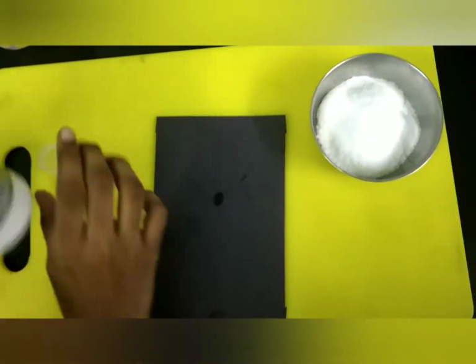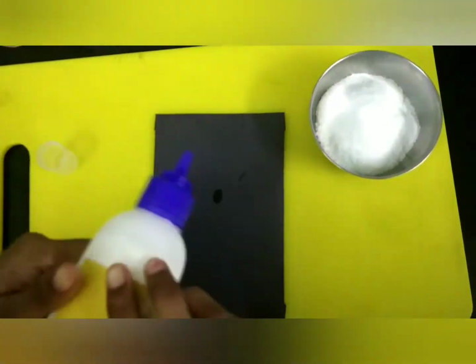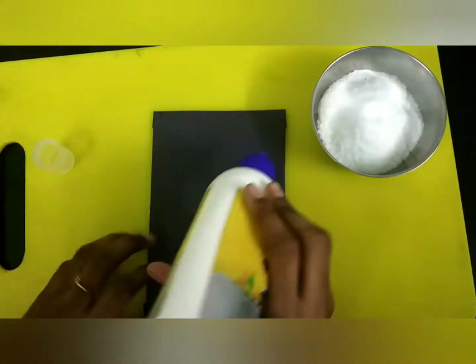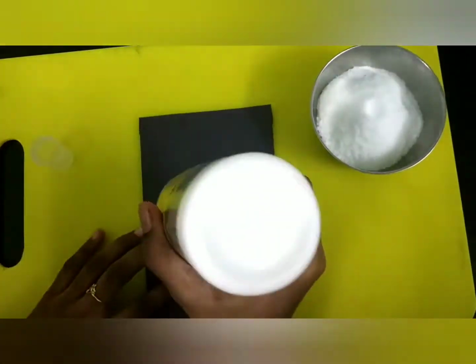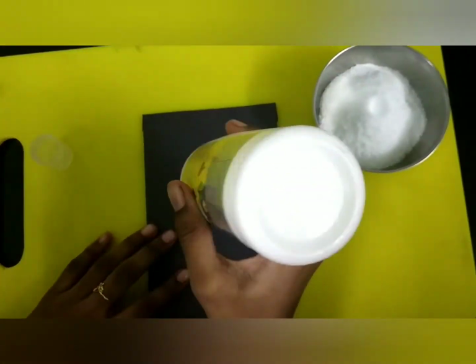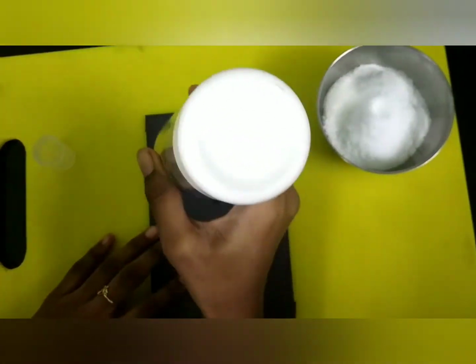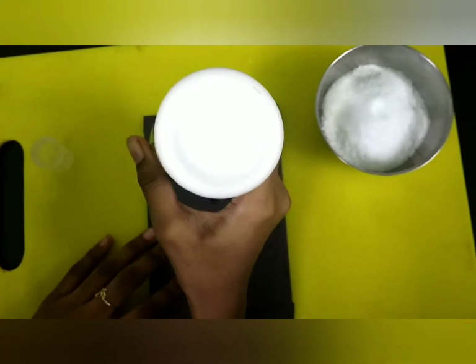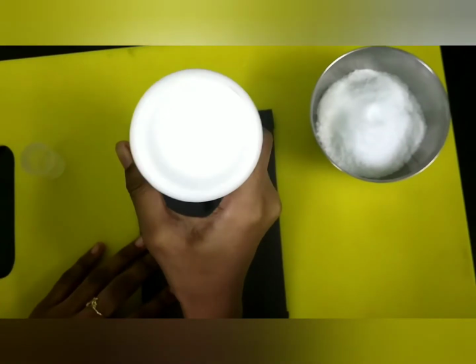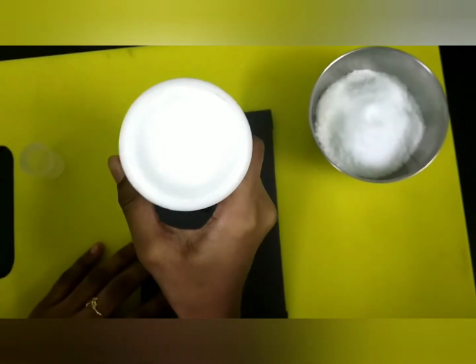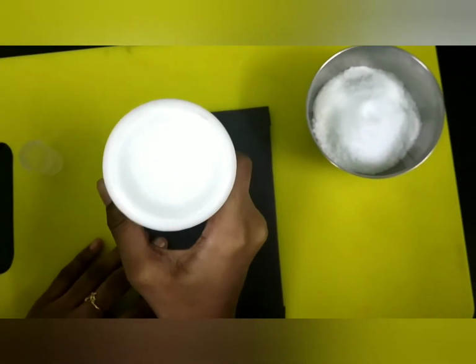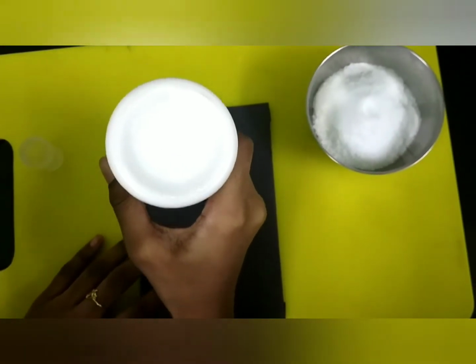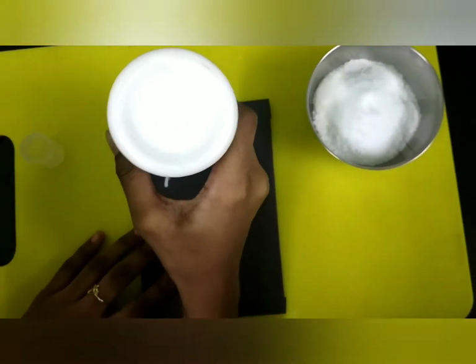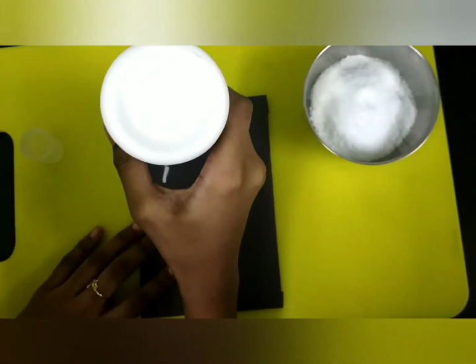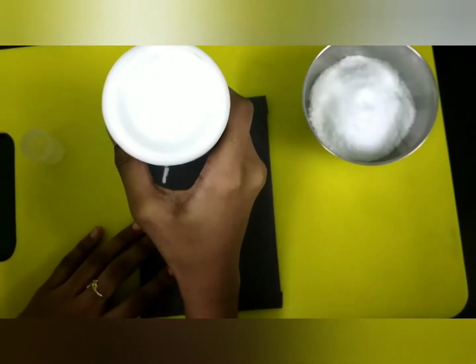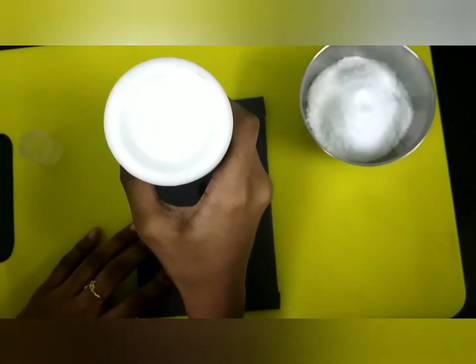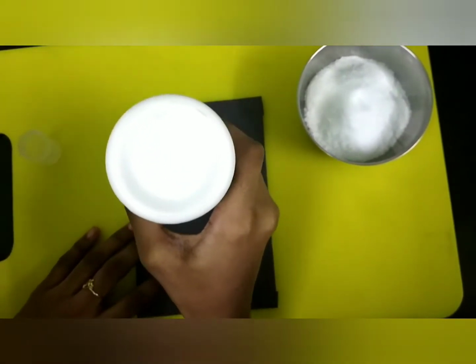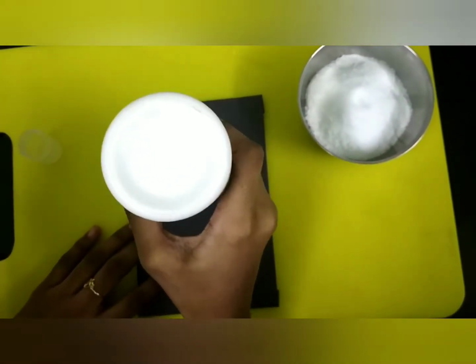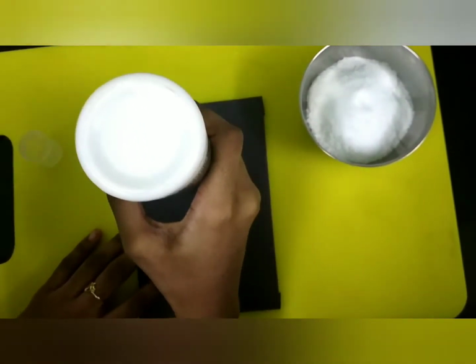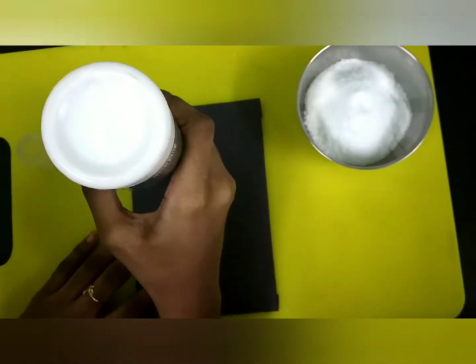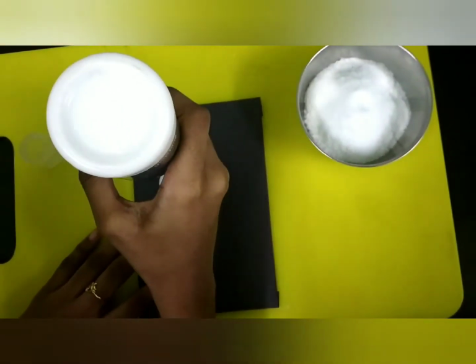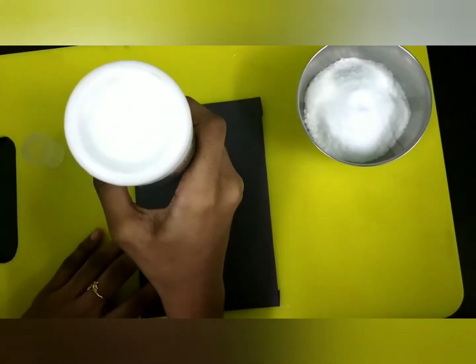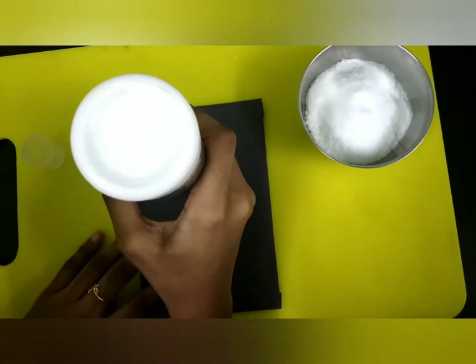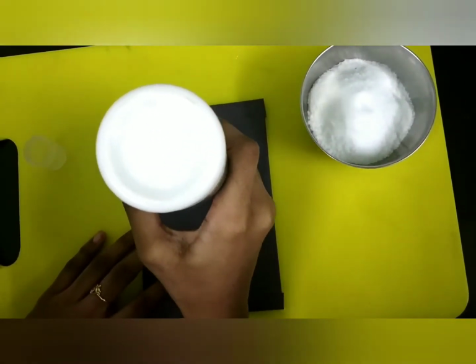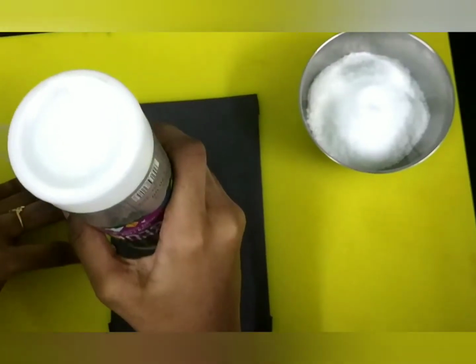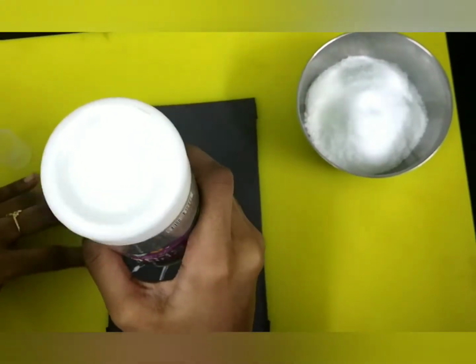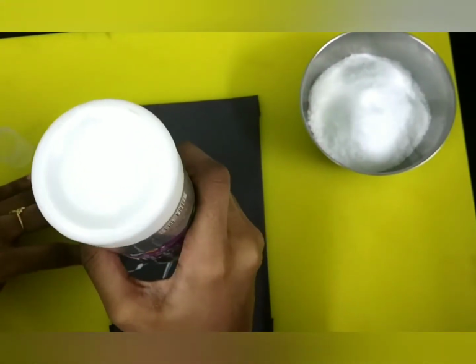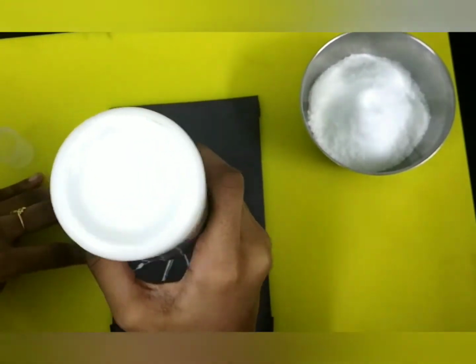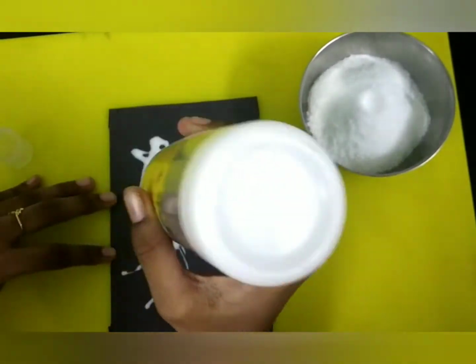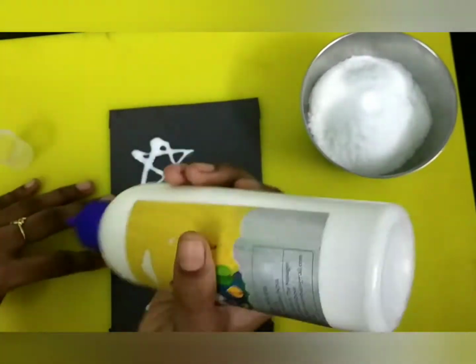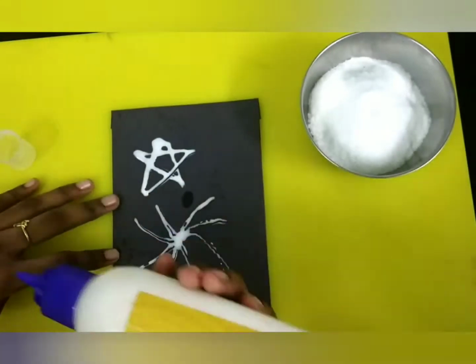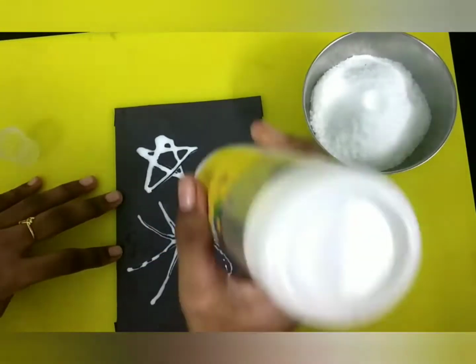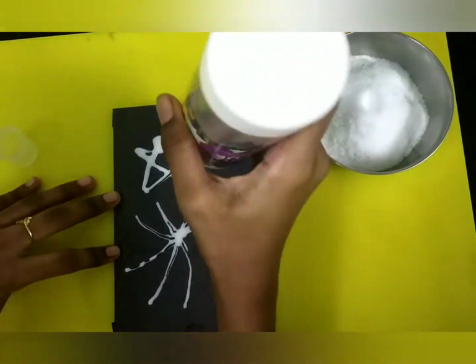So first I am going to draw designs with the glue. Make sure it is dark.